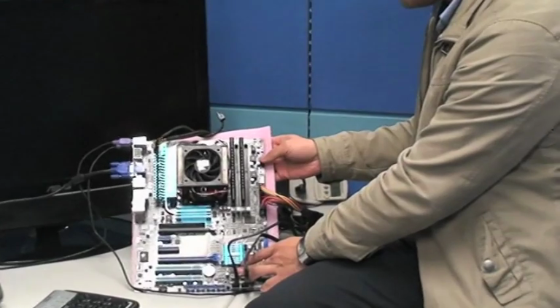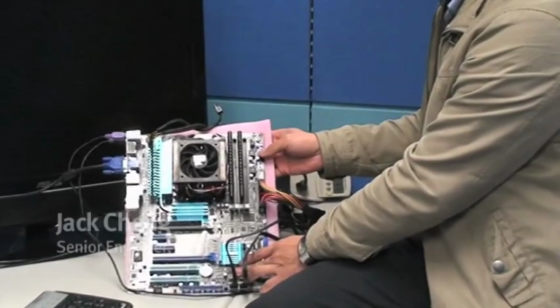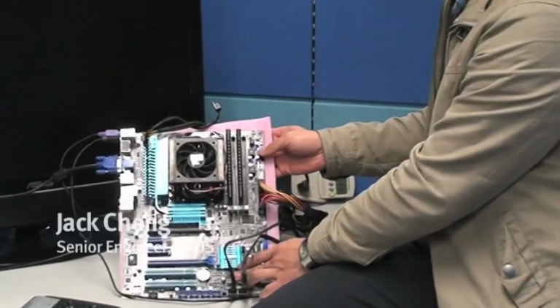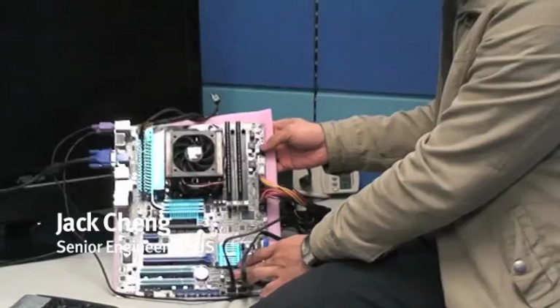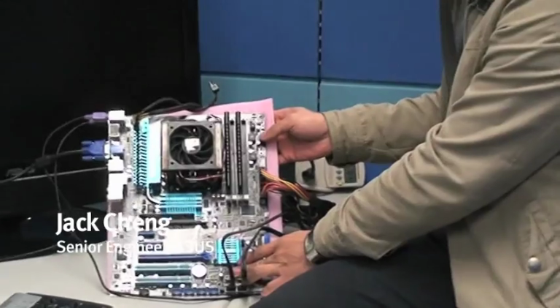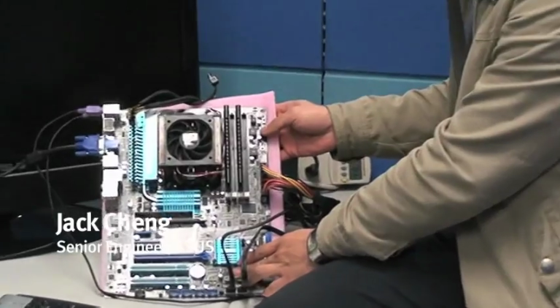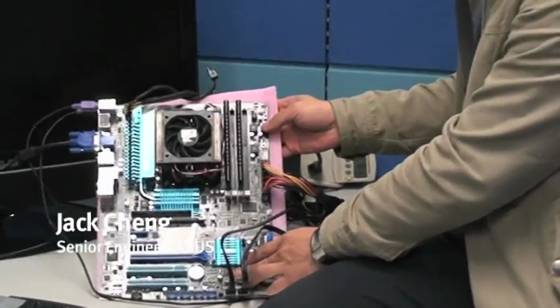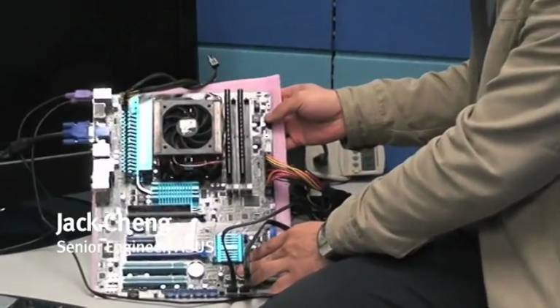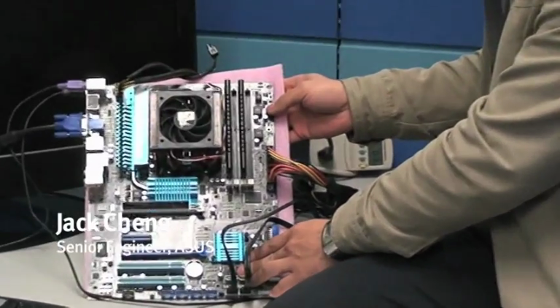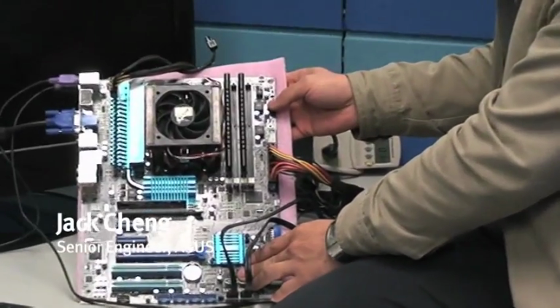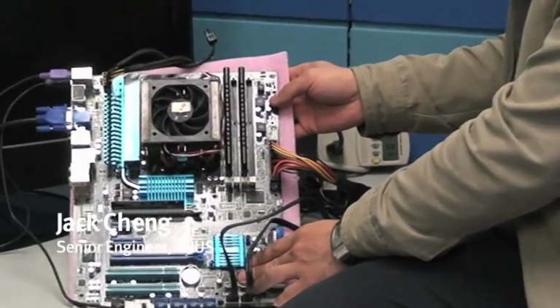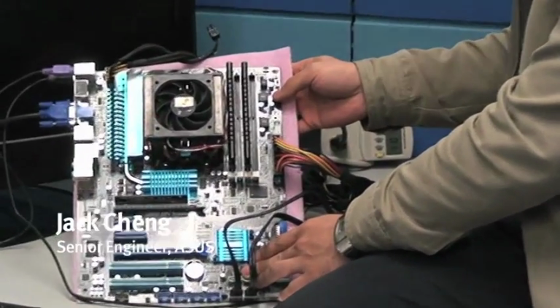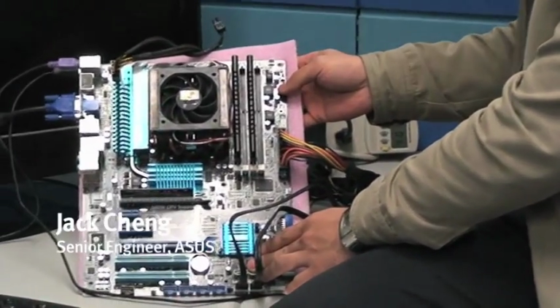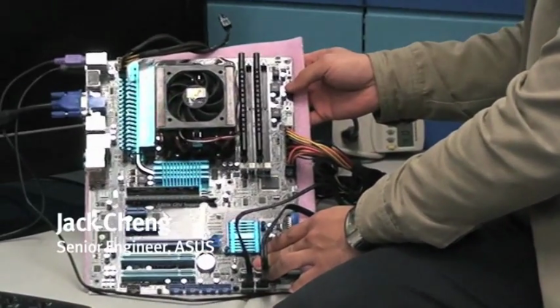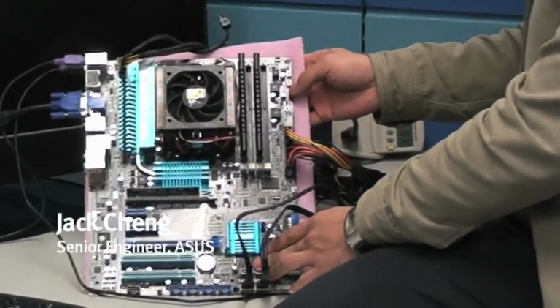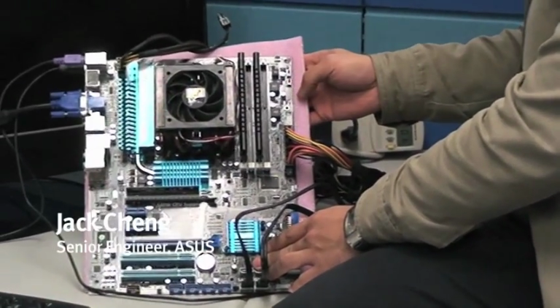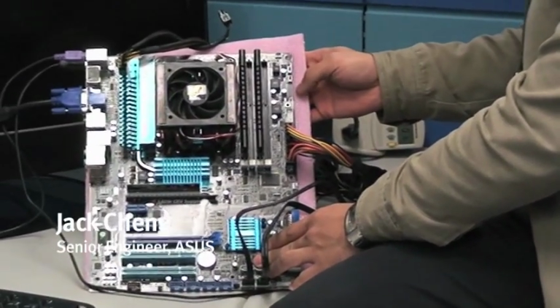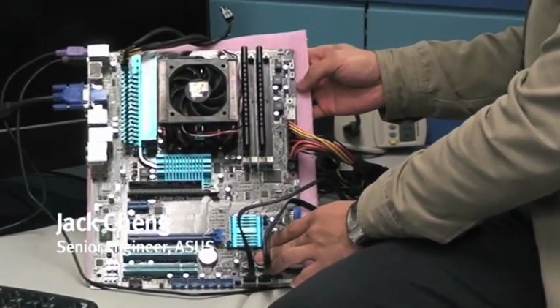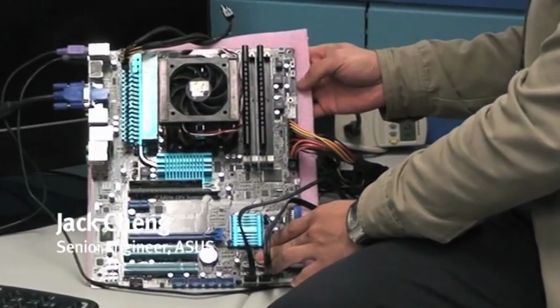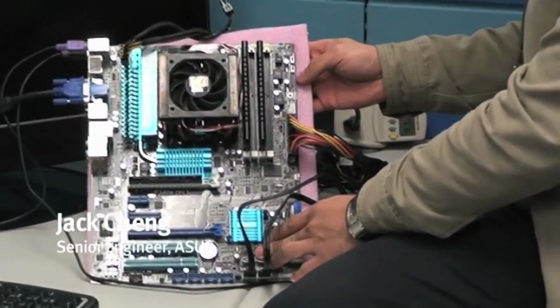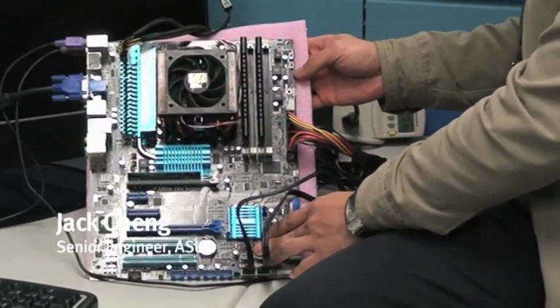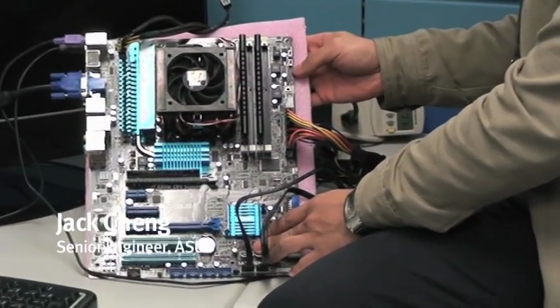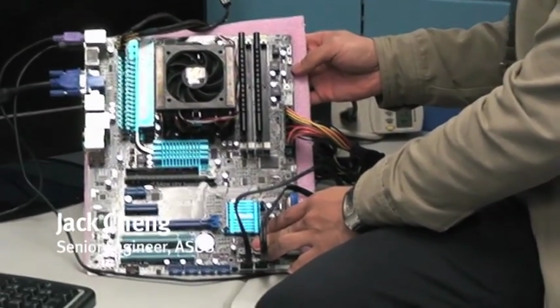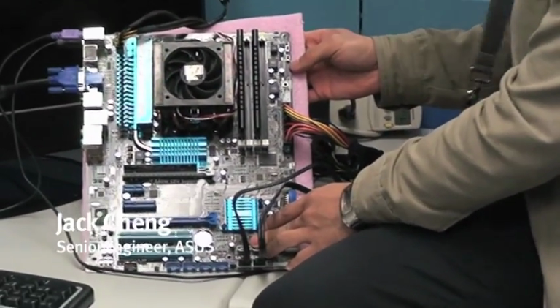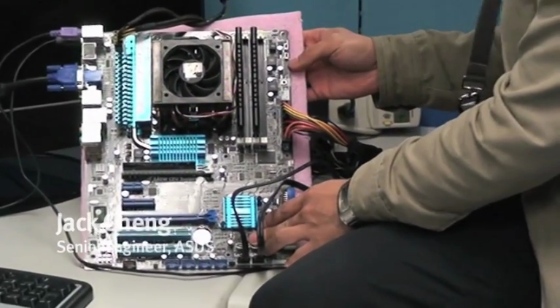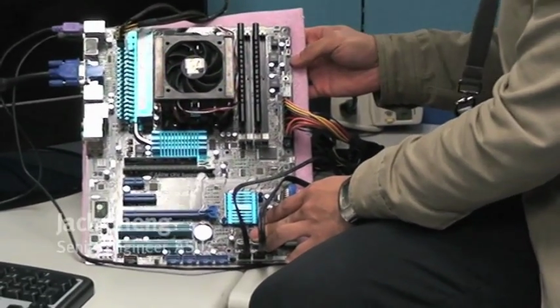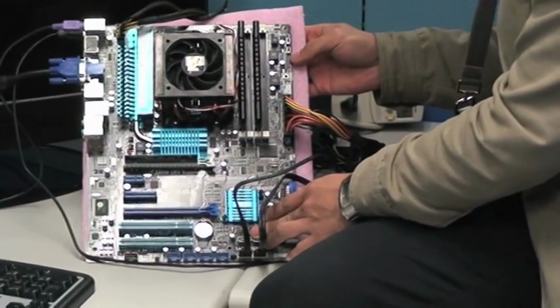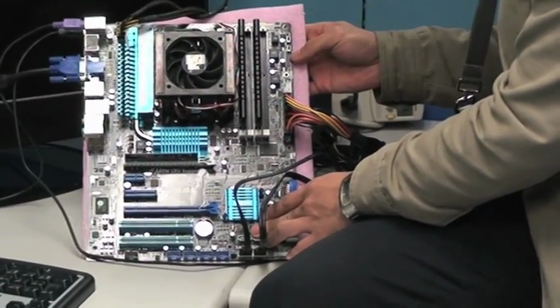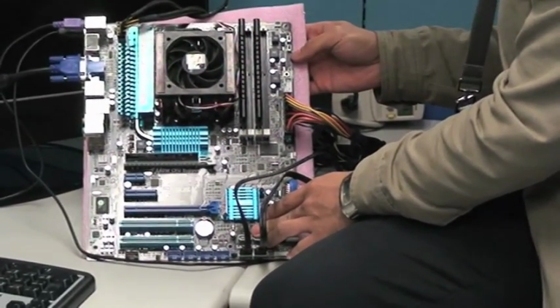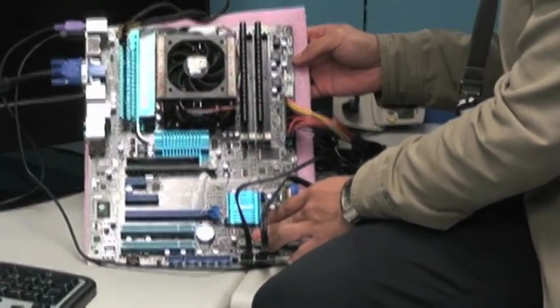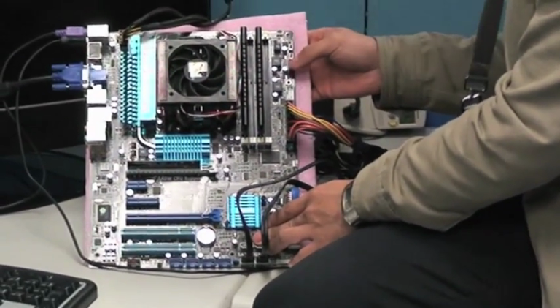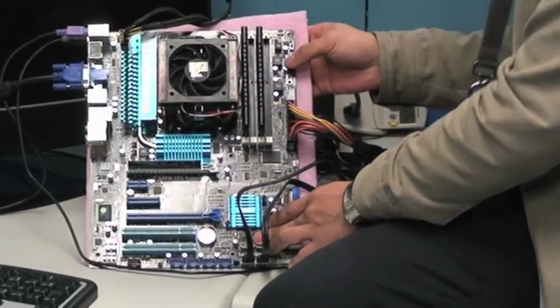Jack, you're going to introduce Core Unlocker, the exclusive from ASUS. Yes, Core Unlocker and Turbo Key 2.